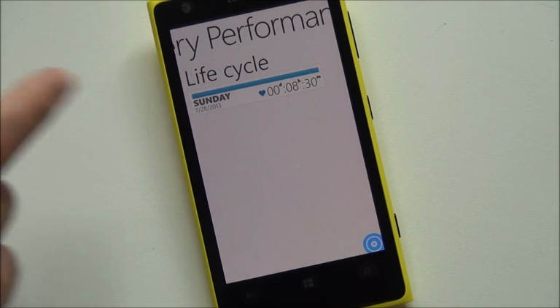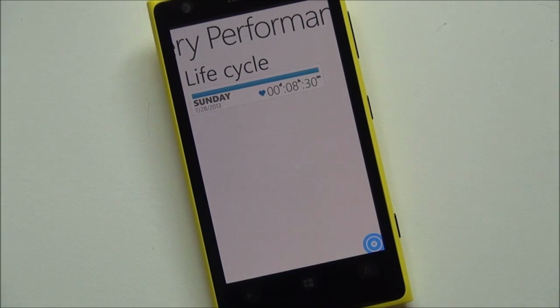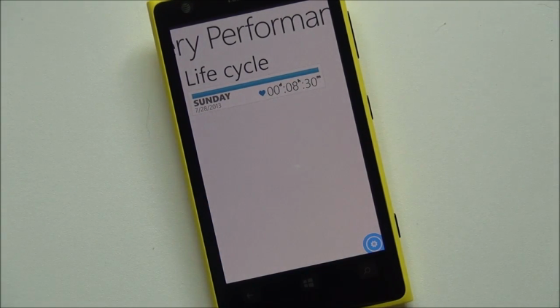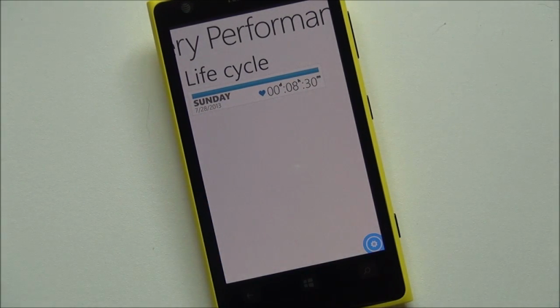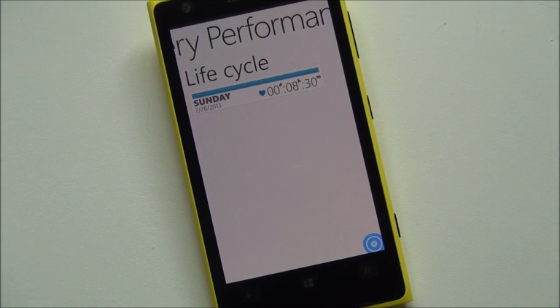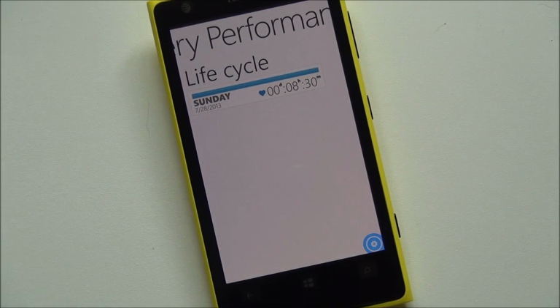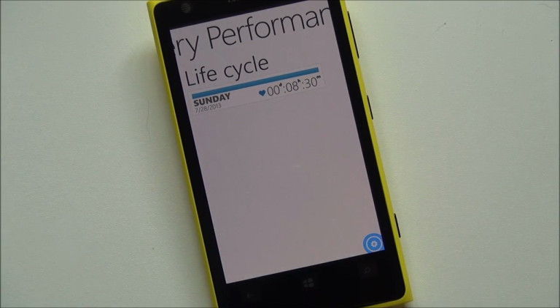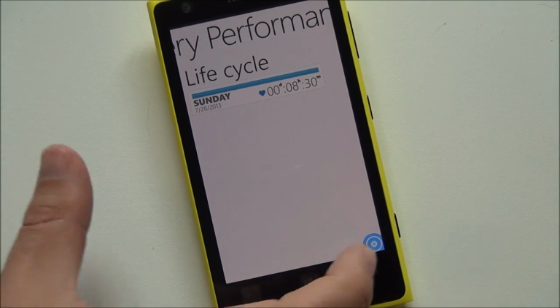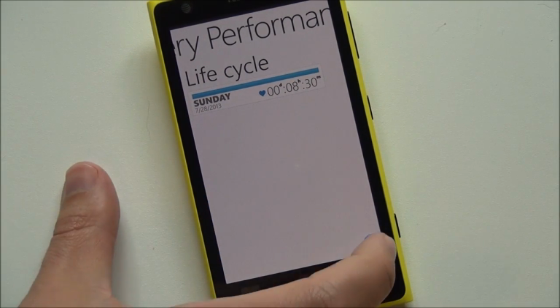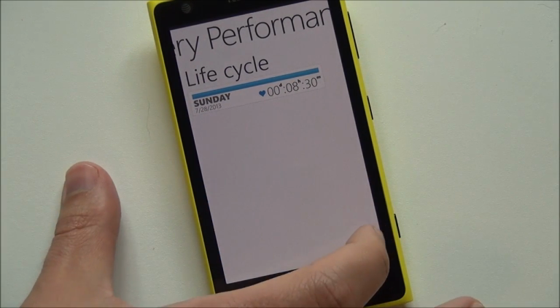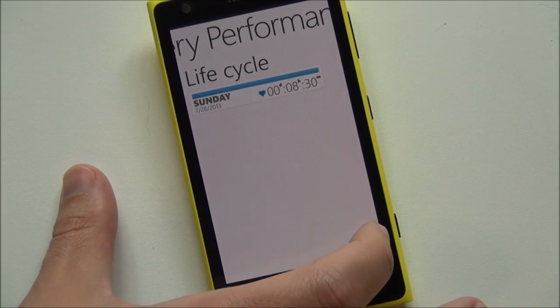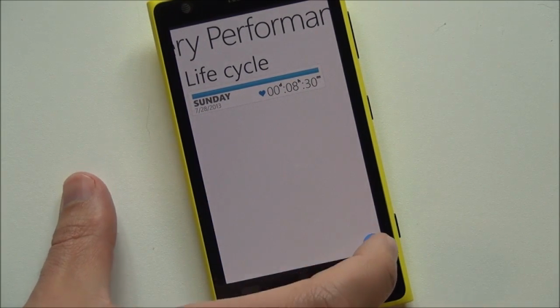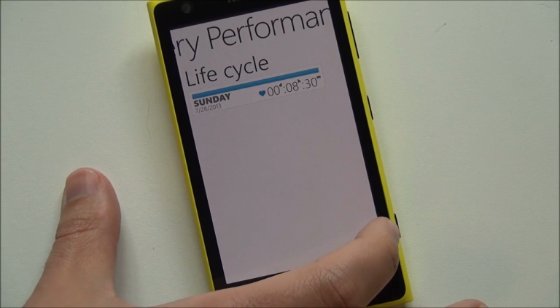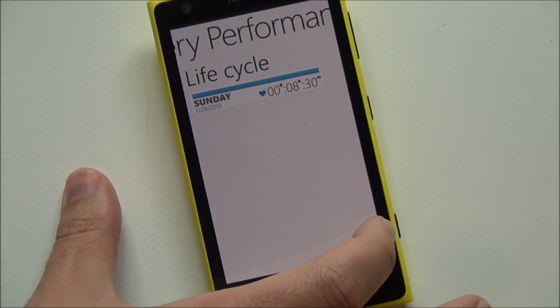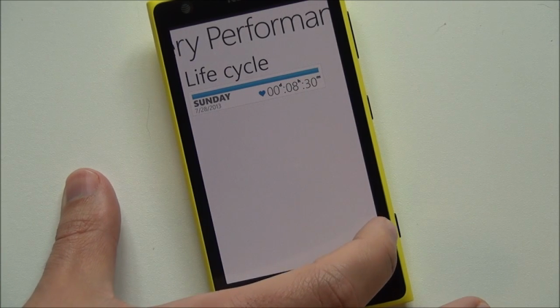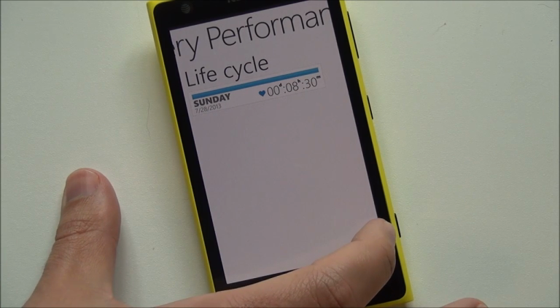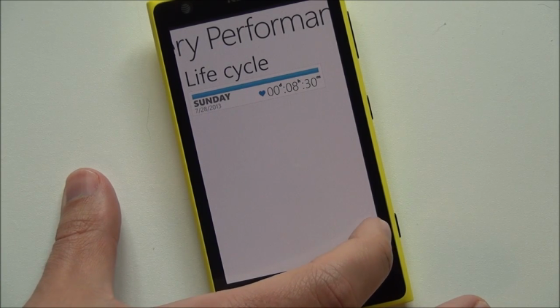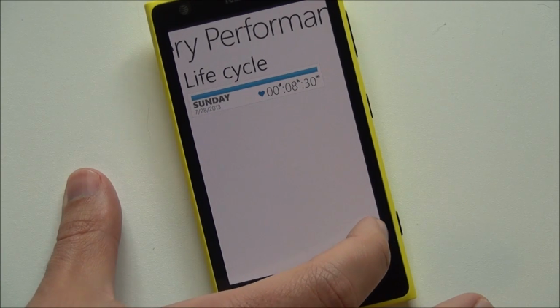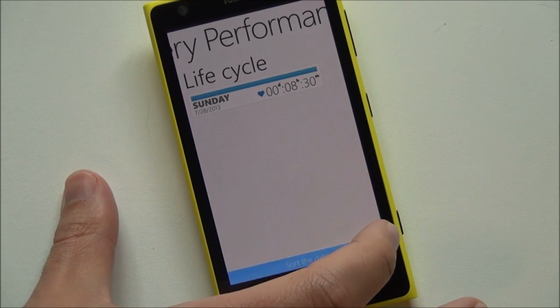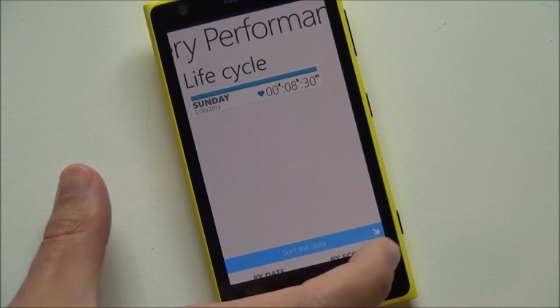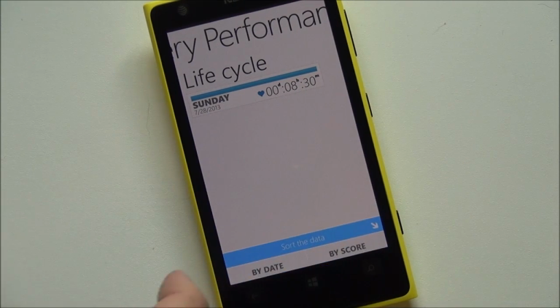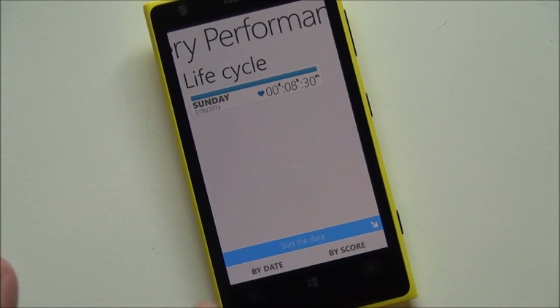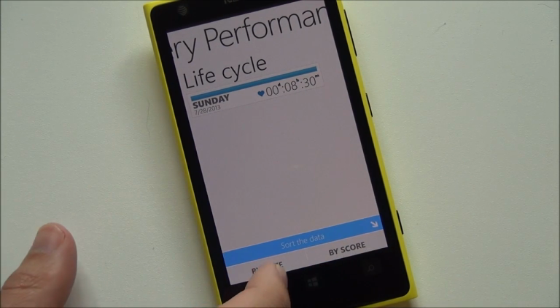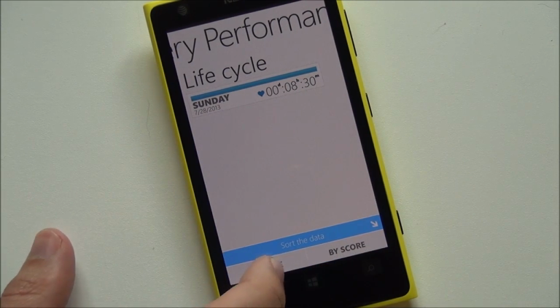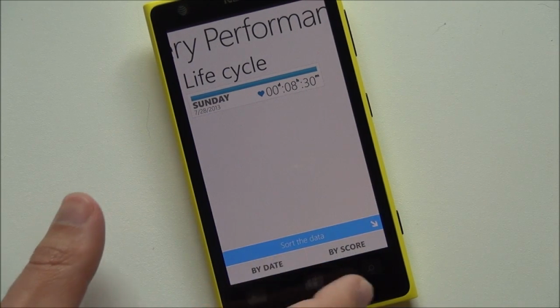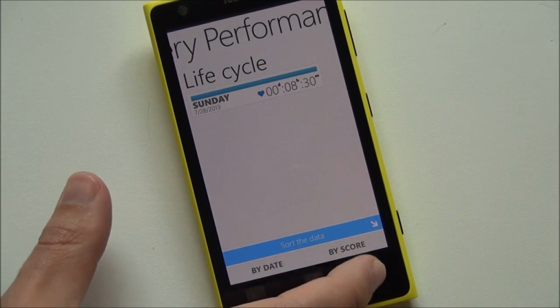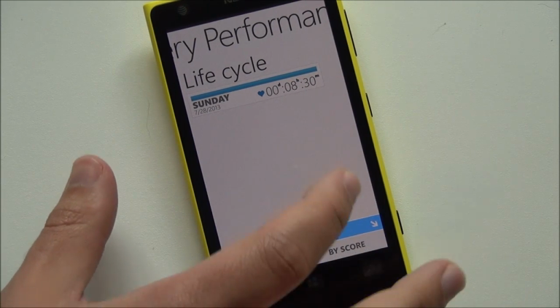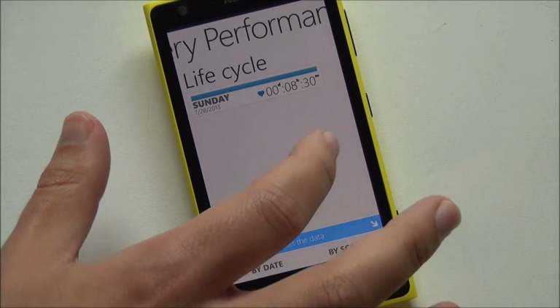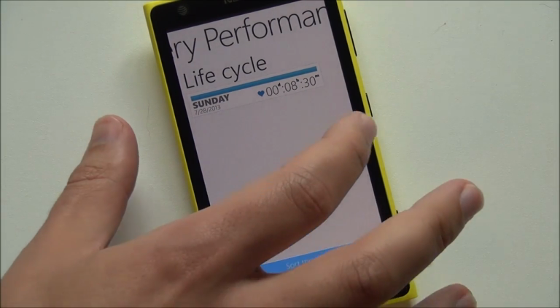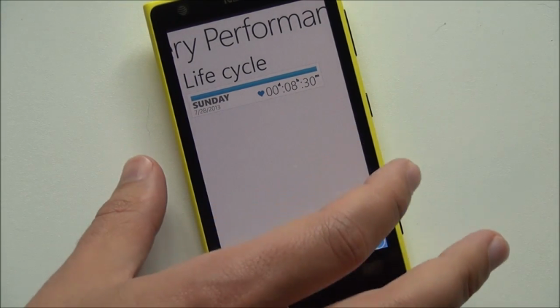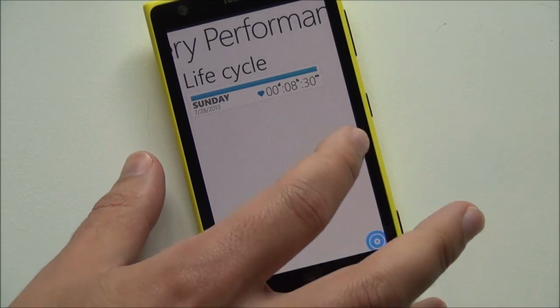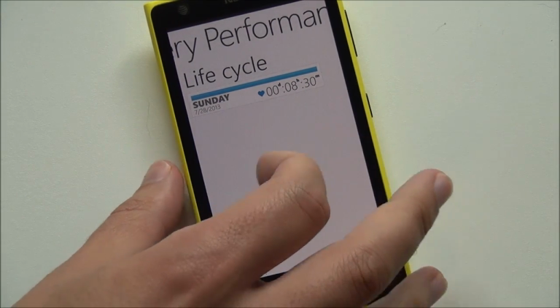Here's my life cycle. You can even go into little options here — by date, by score — which is kind of cool.